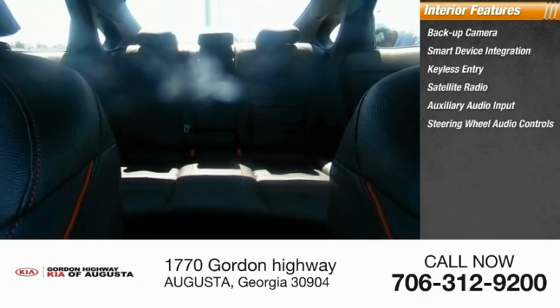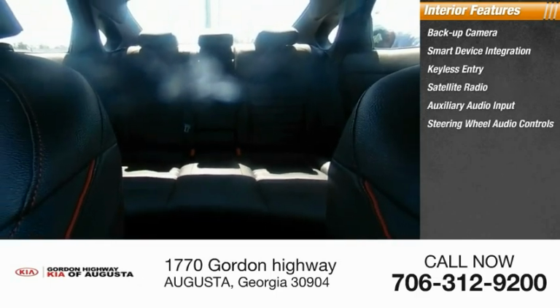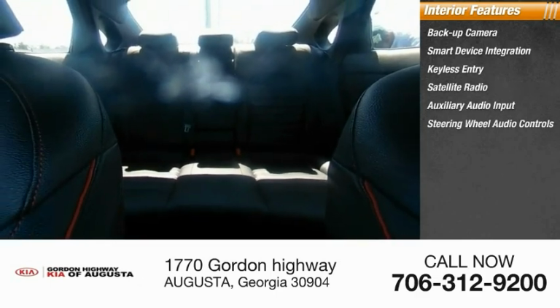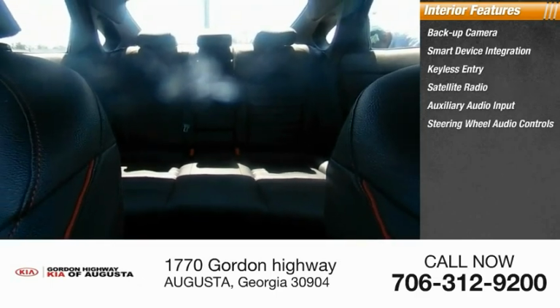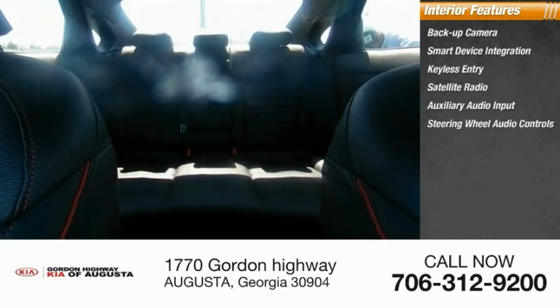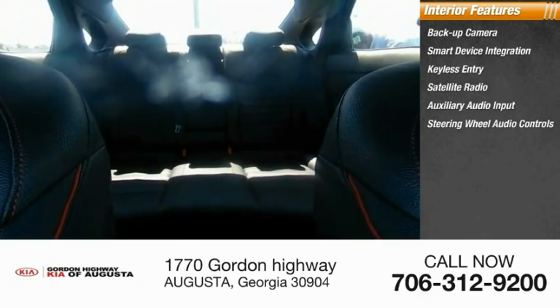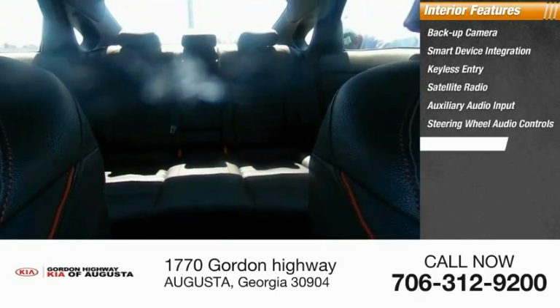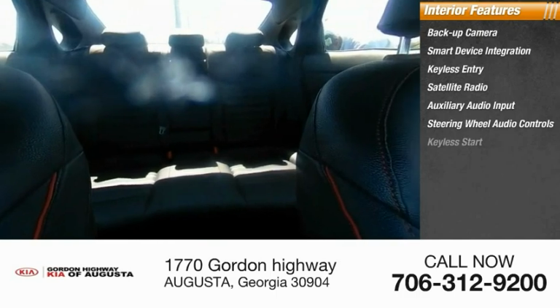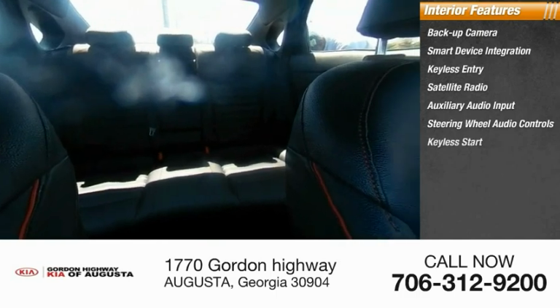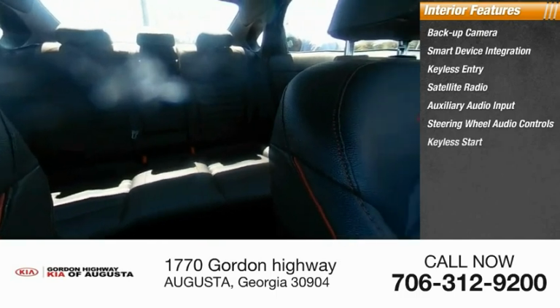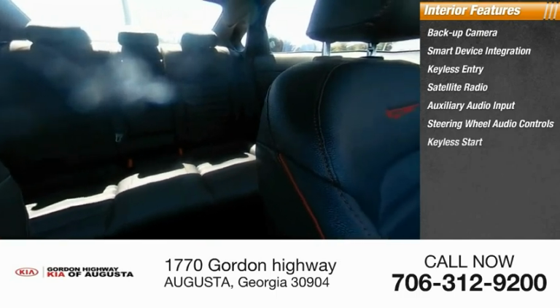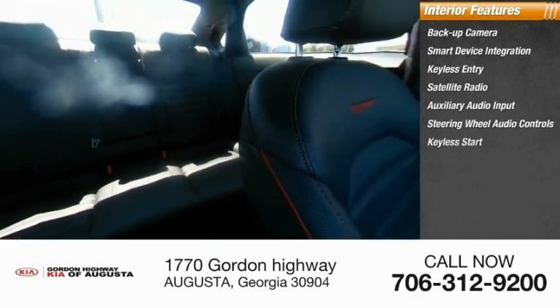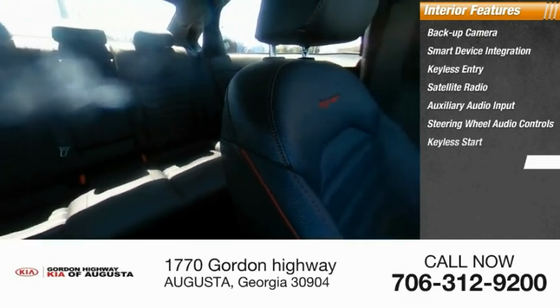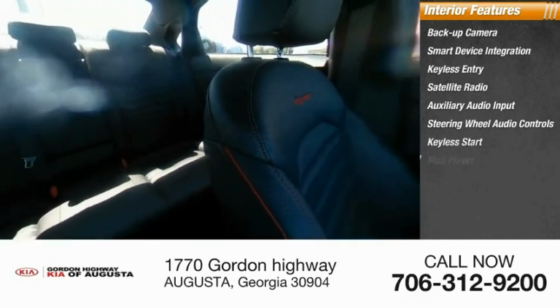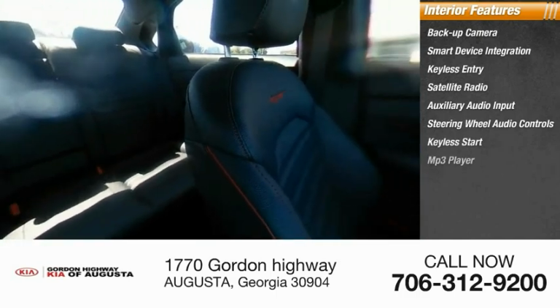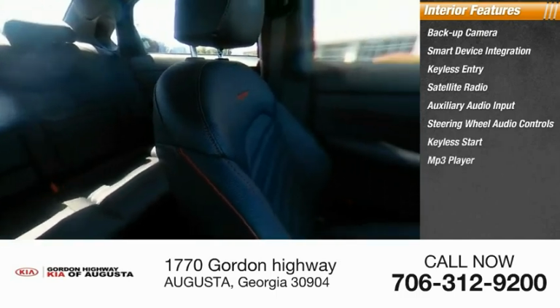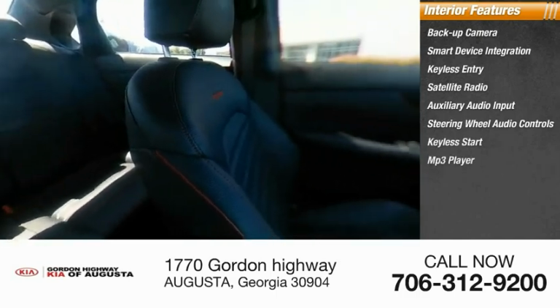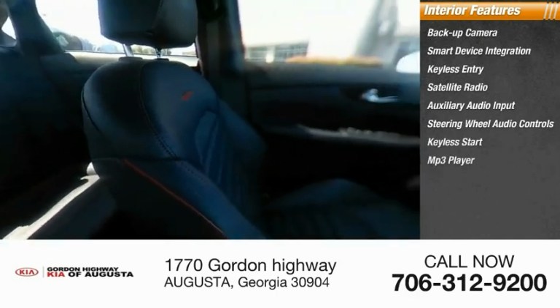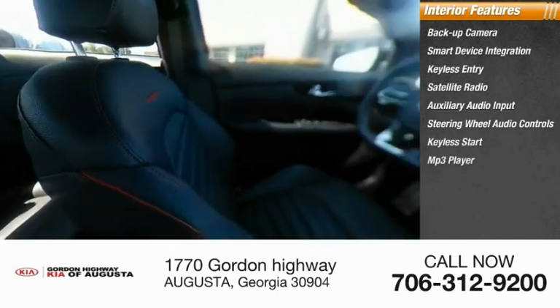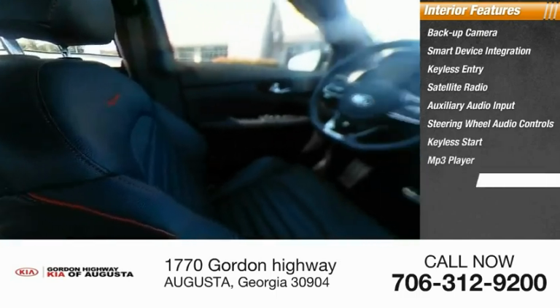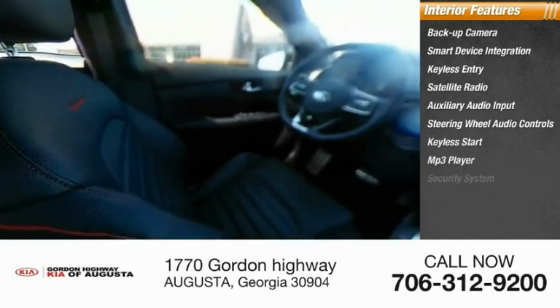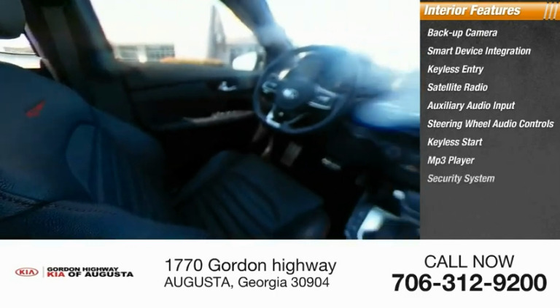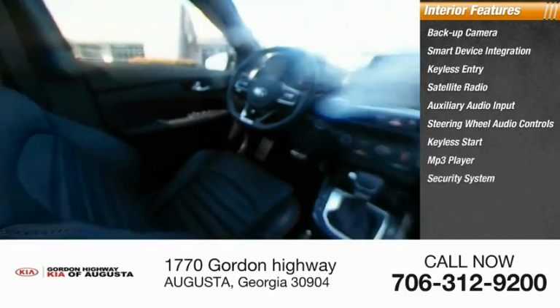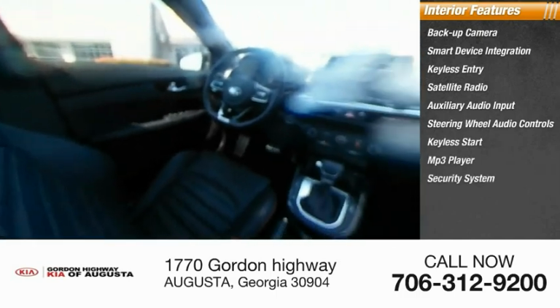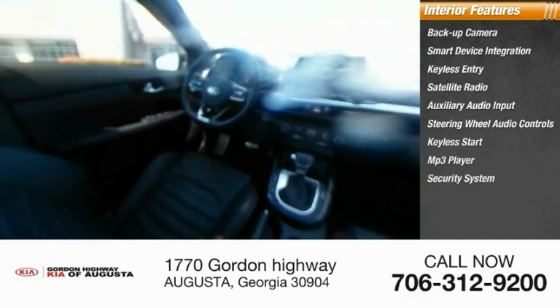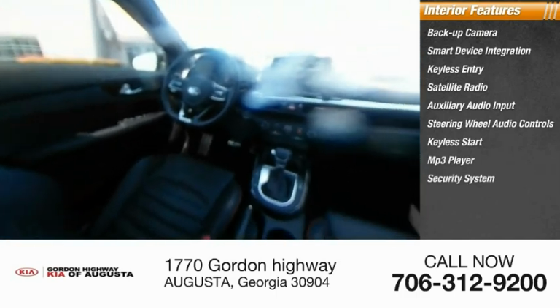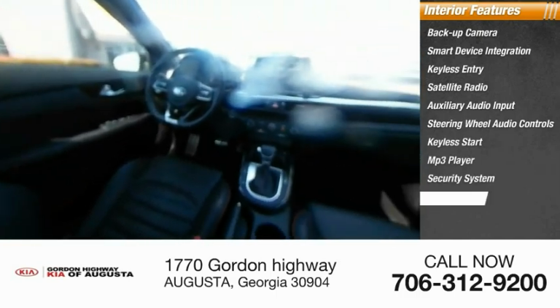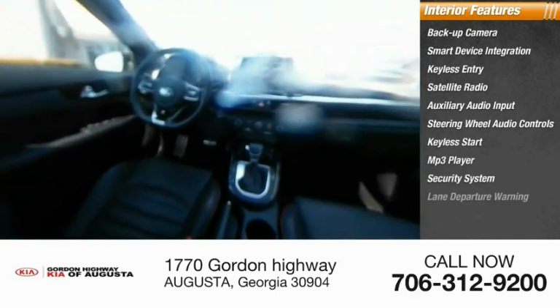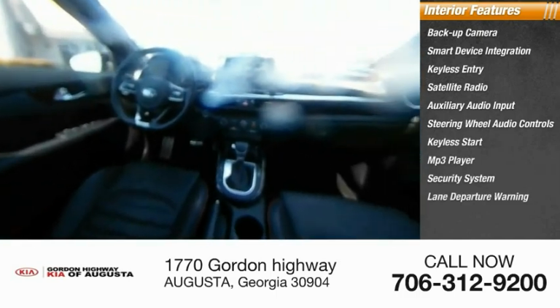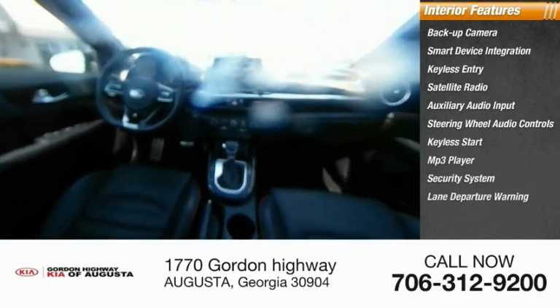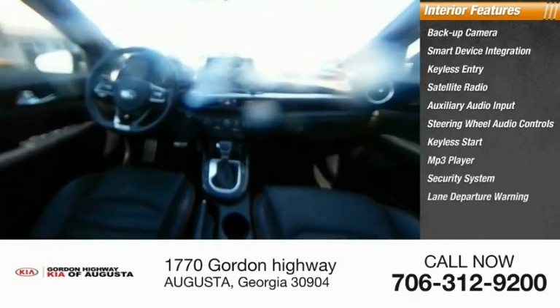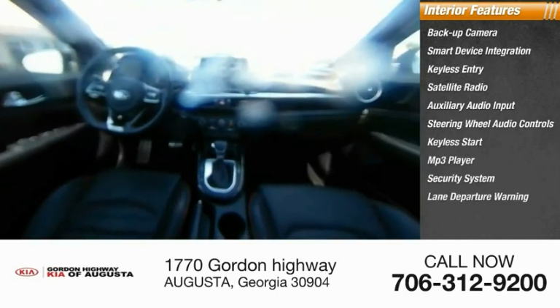Audio controls, keyless start, MP3 player, security system, lane departure warning.